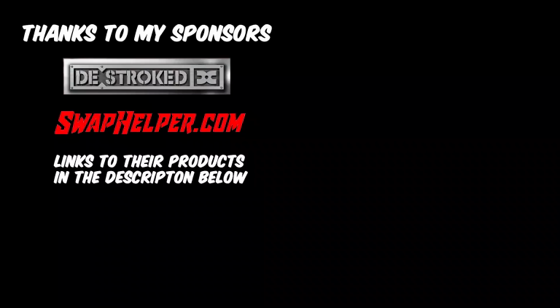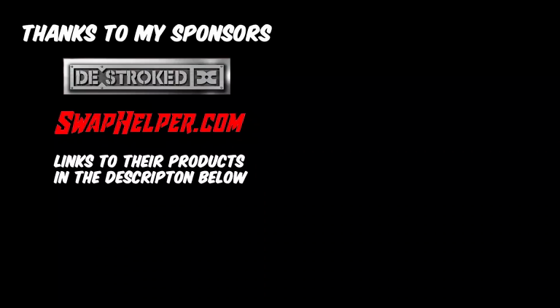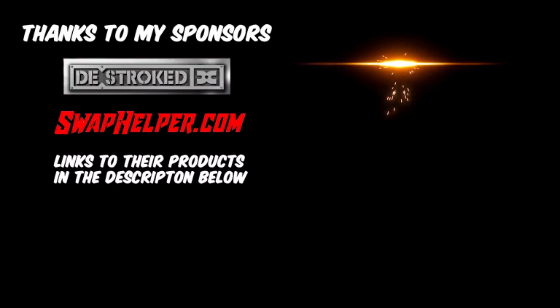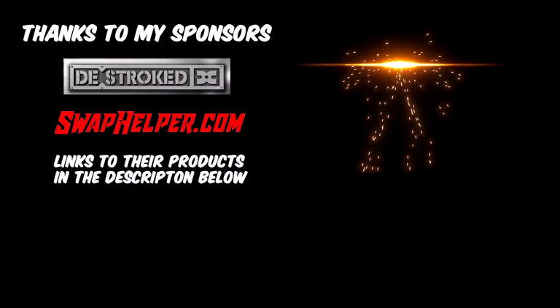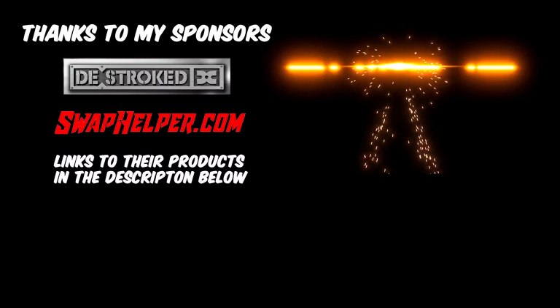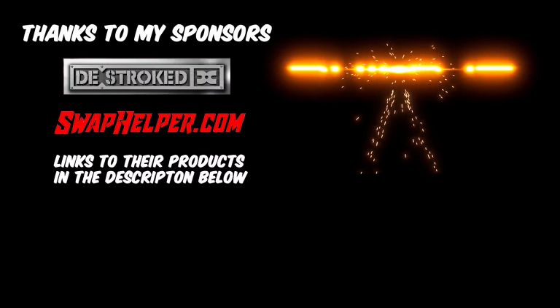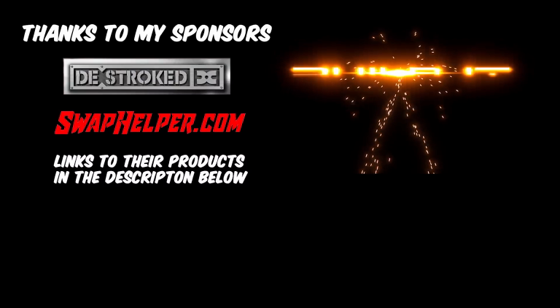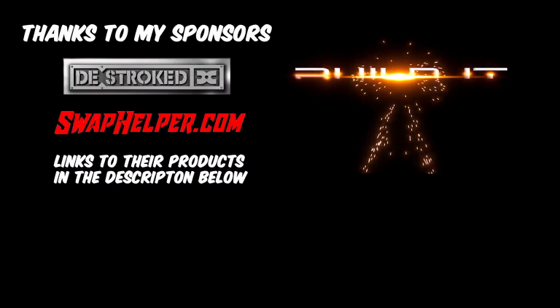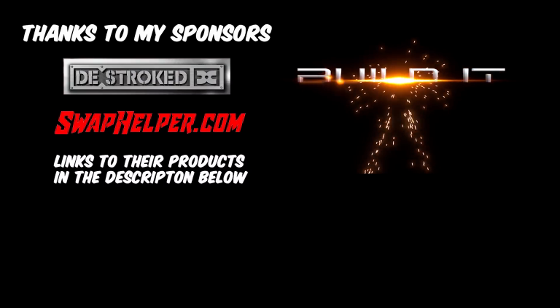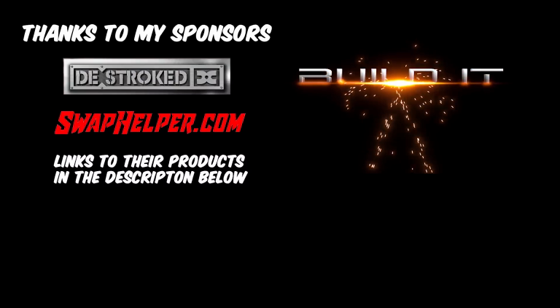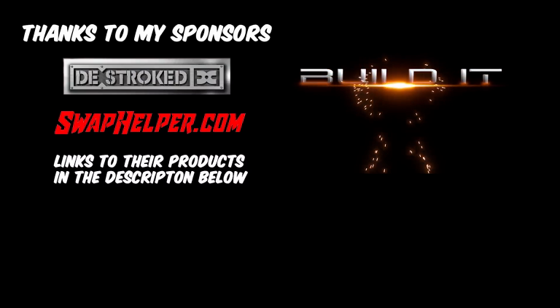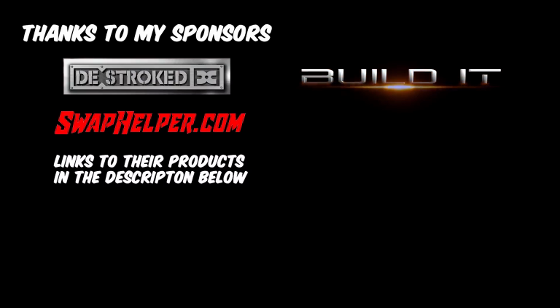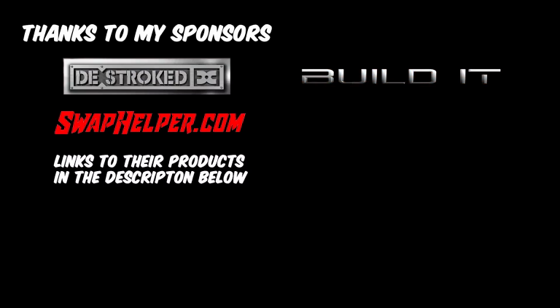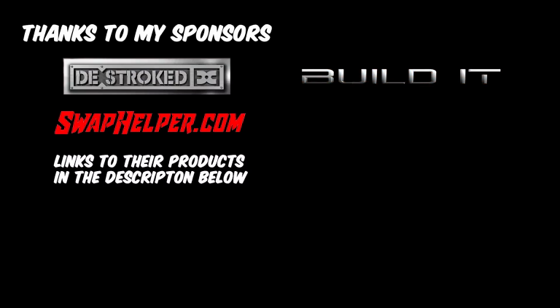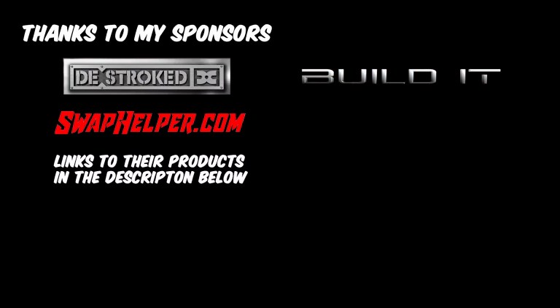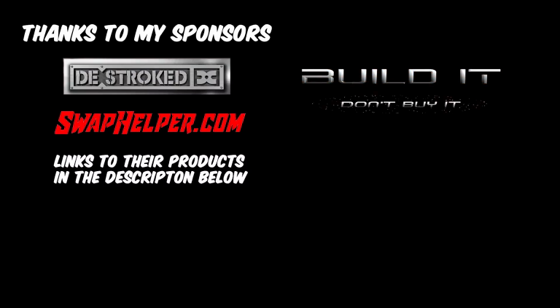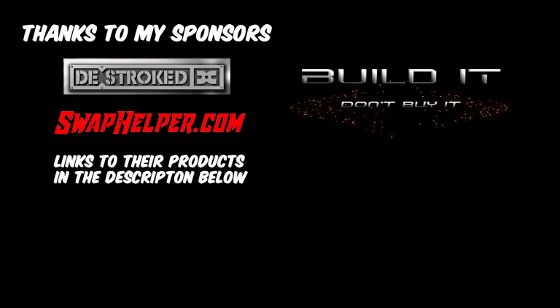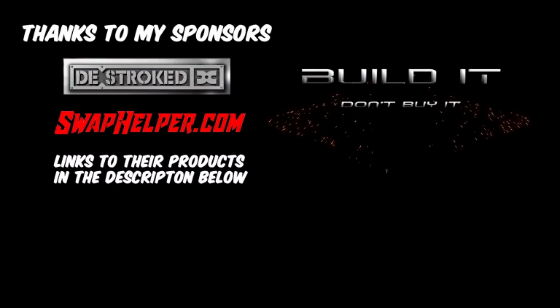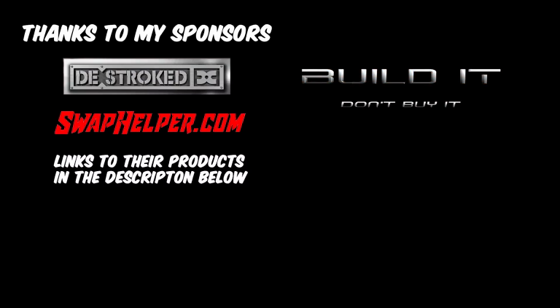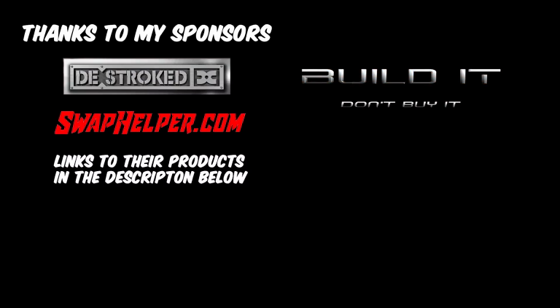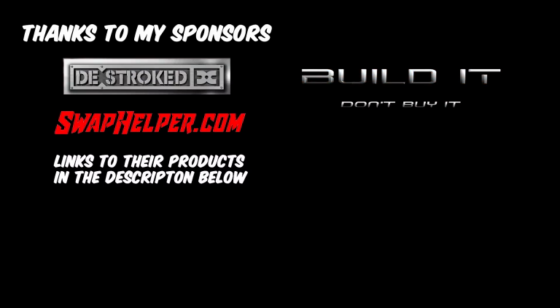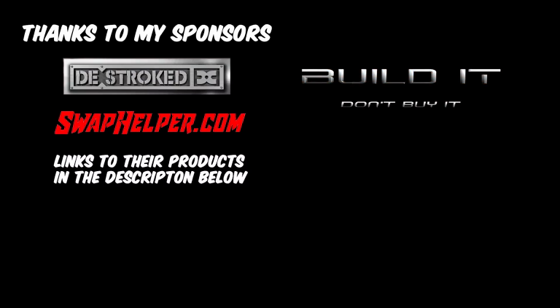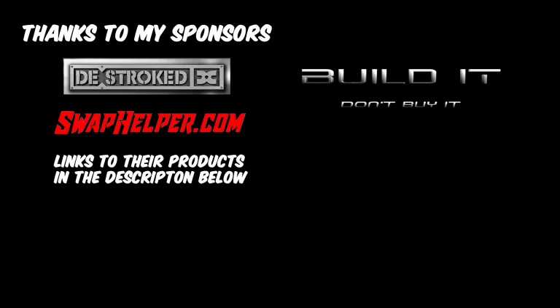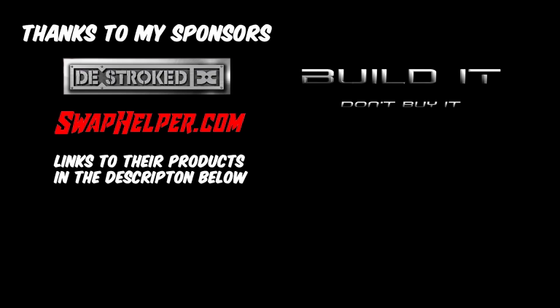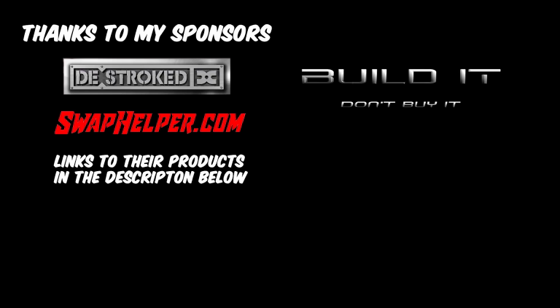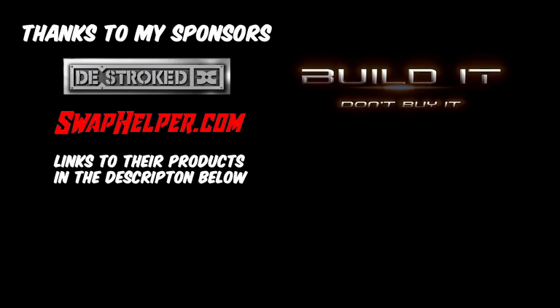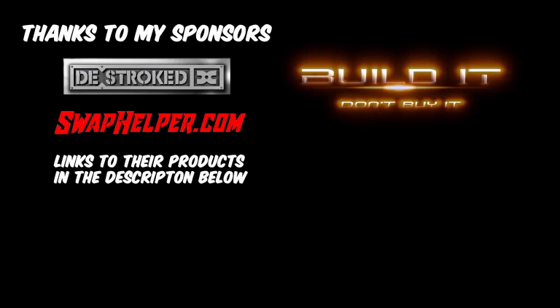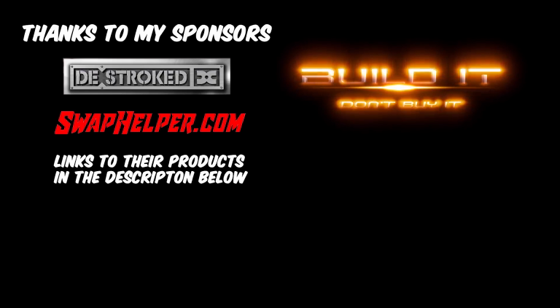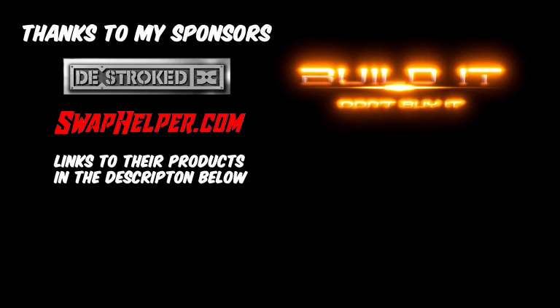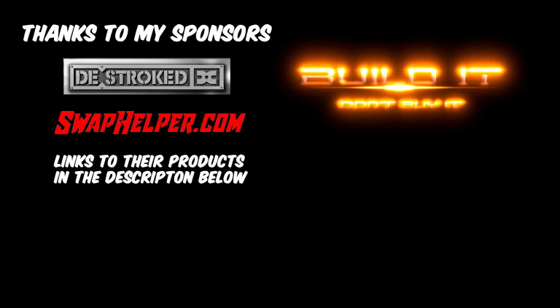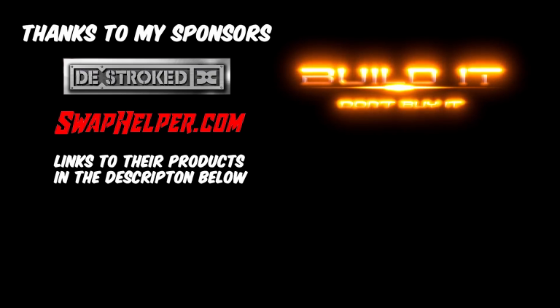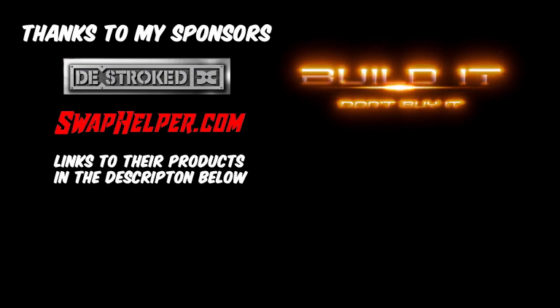Hey, thanks for watching my channel, and if you haven't subscribed already, please do for future updates. Remember: build it, don't buy it.